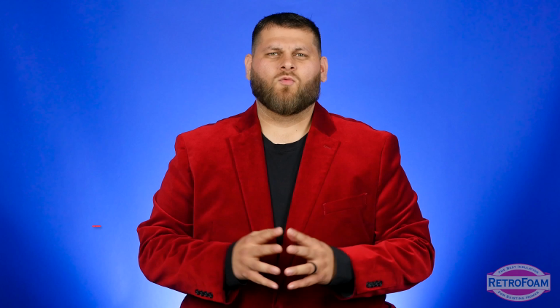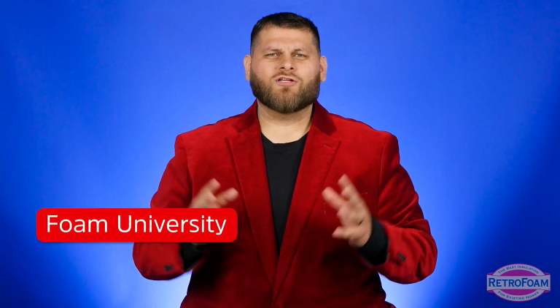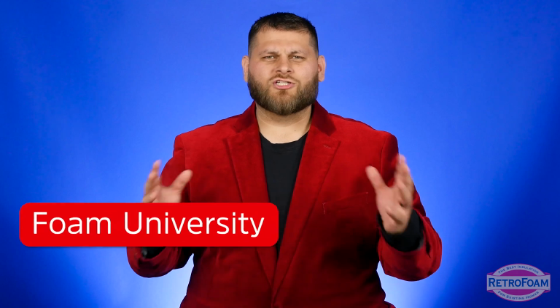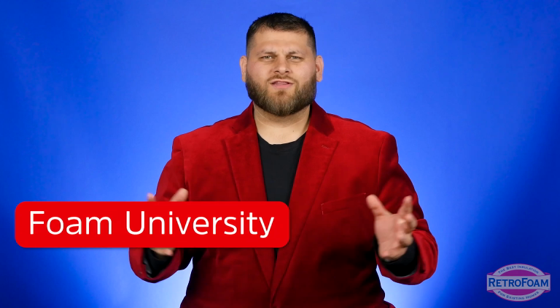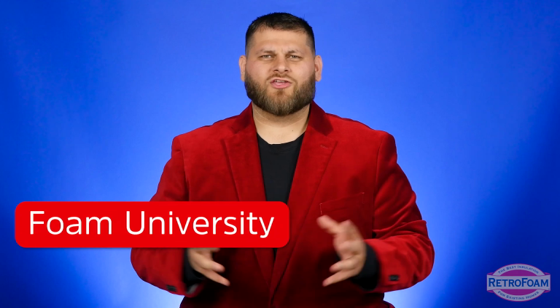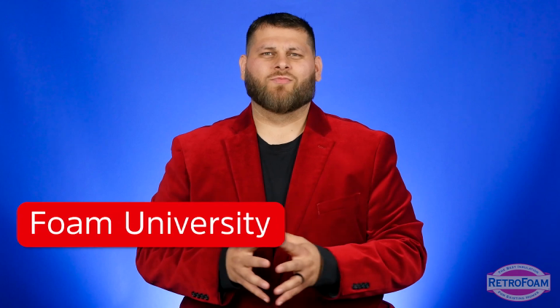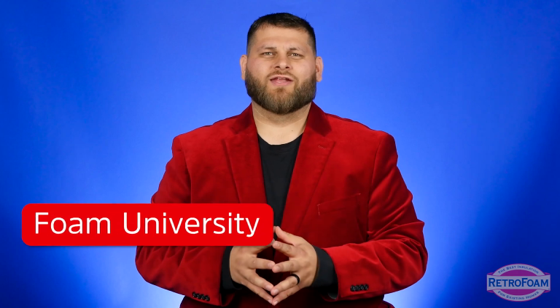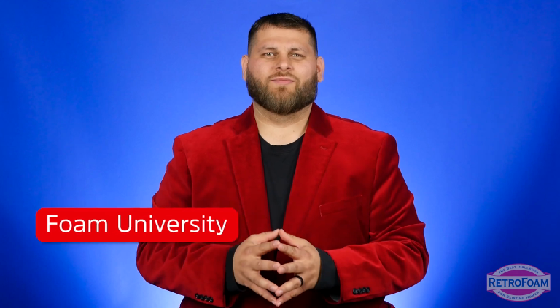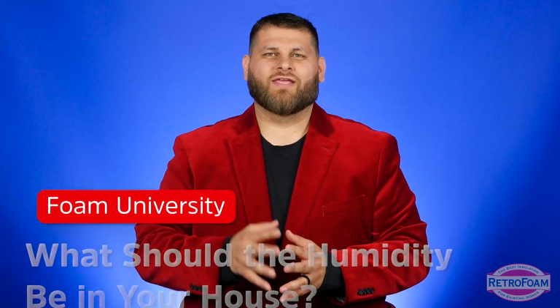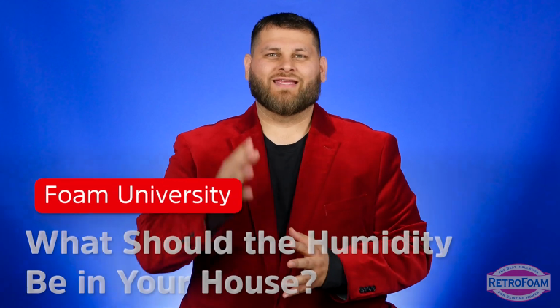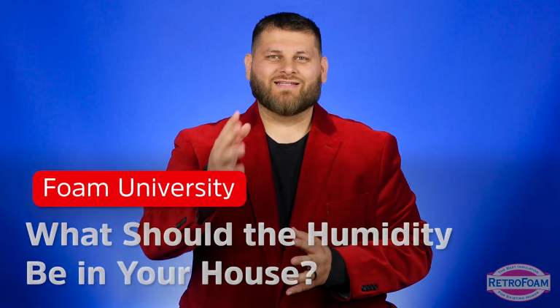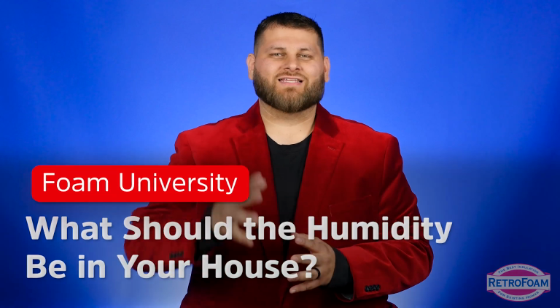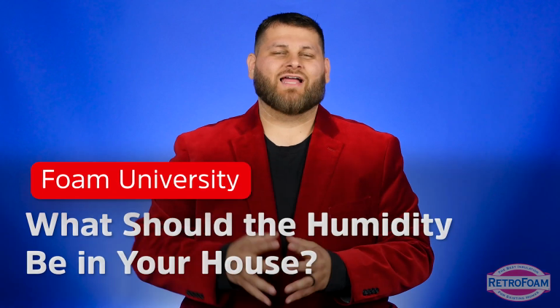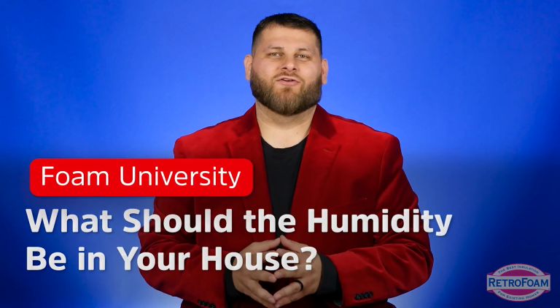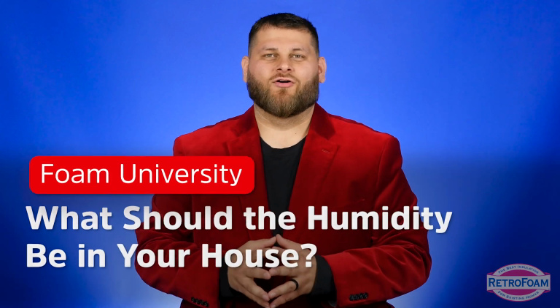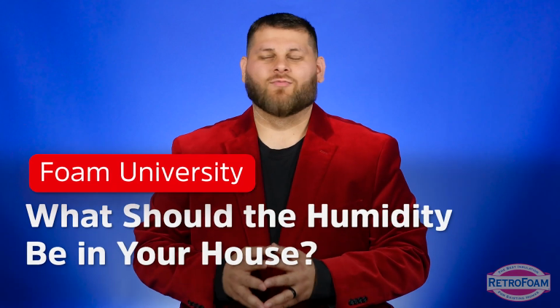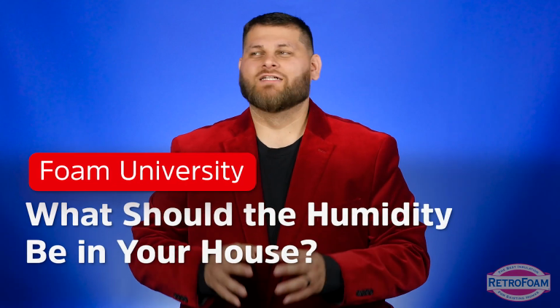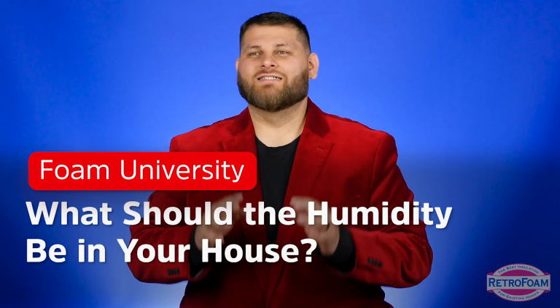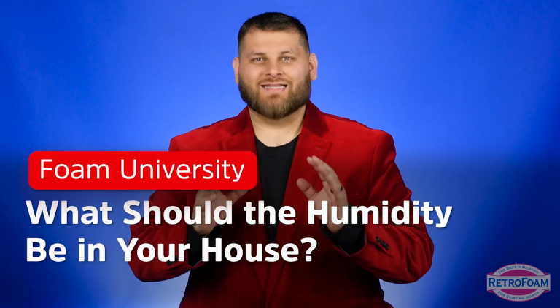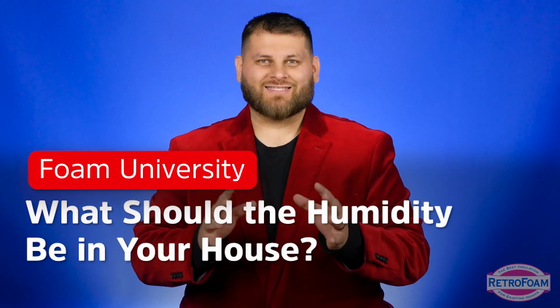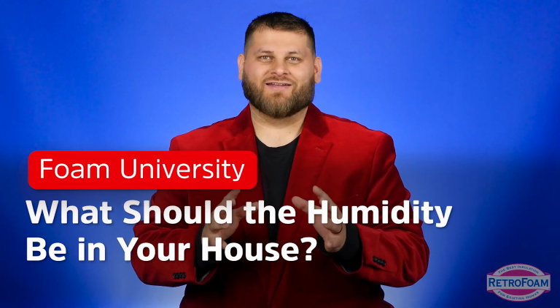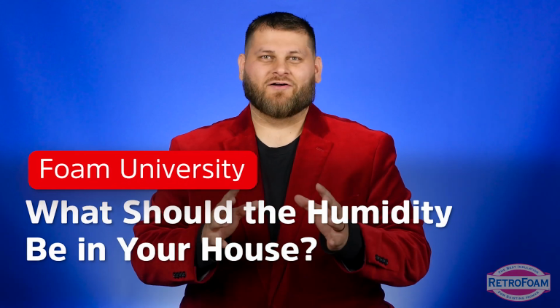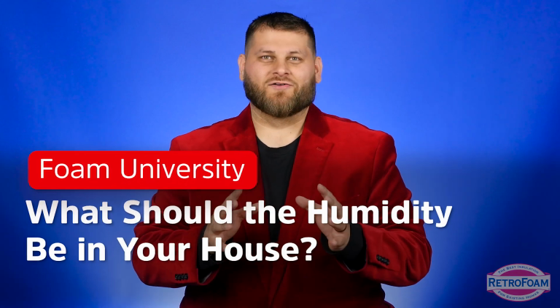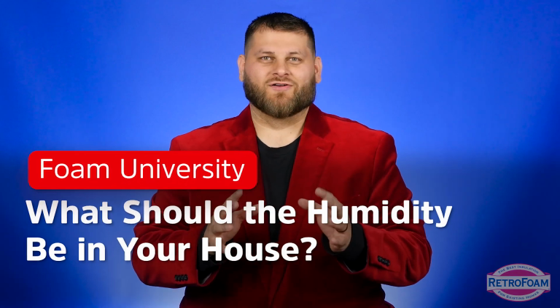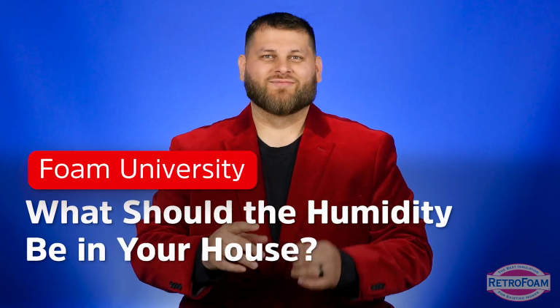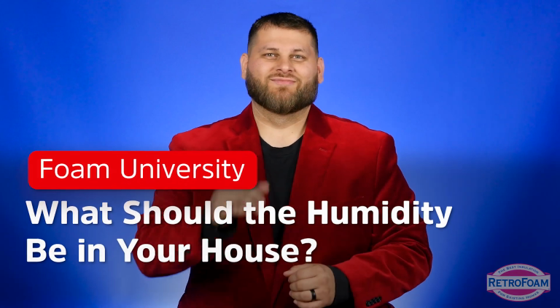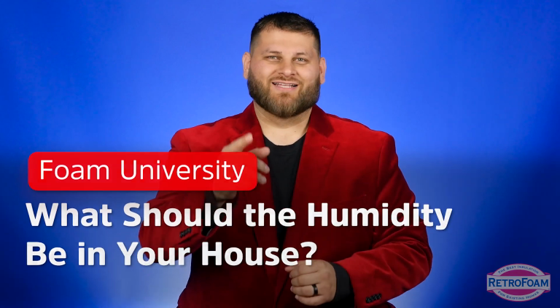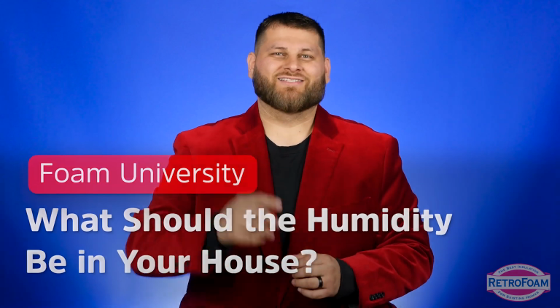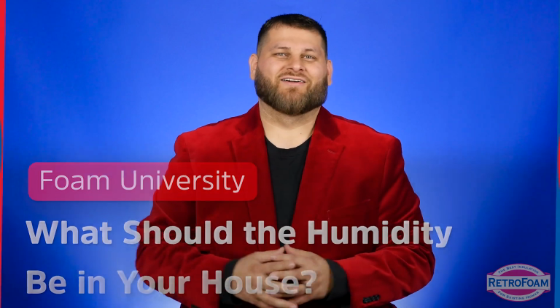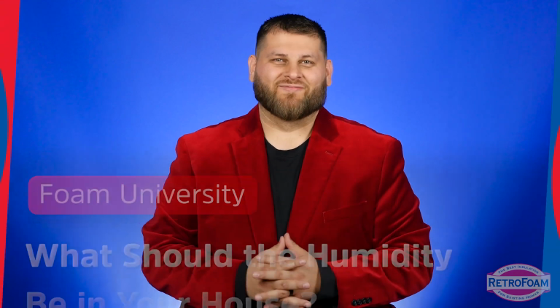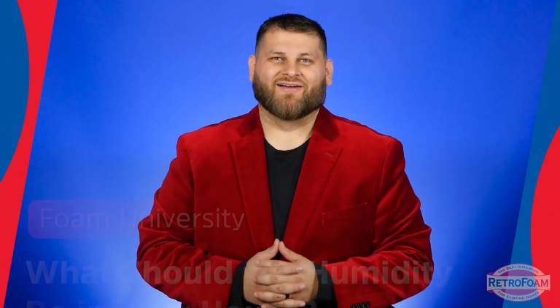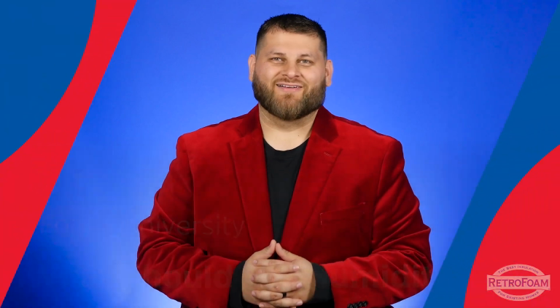What should the humidity be inside your home? Less than 100. Let's talk about it.